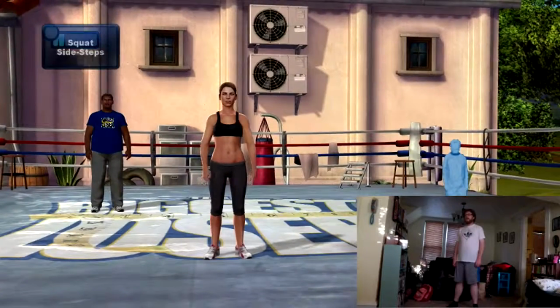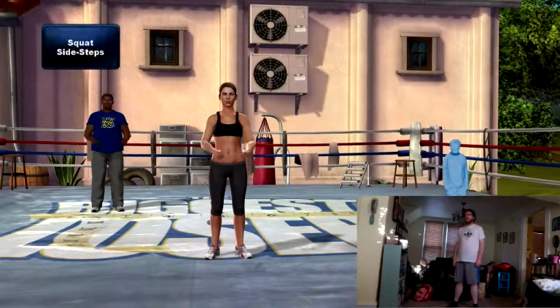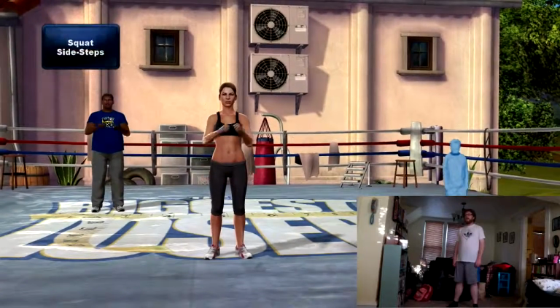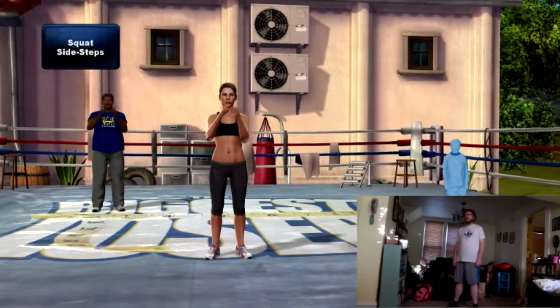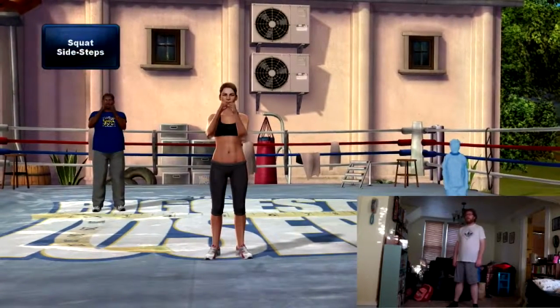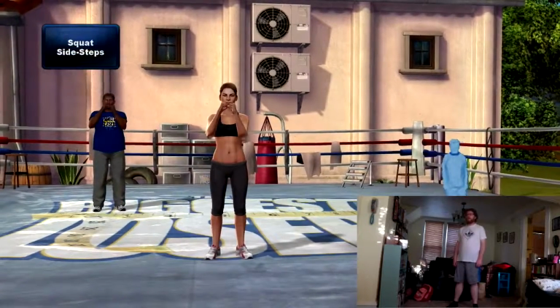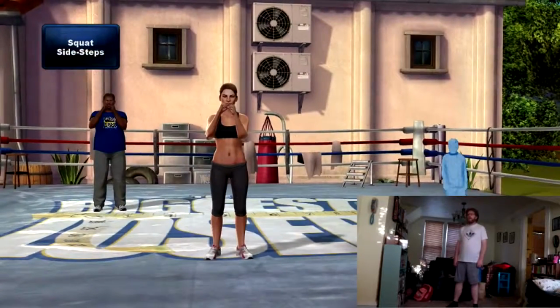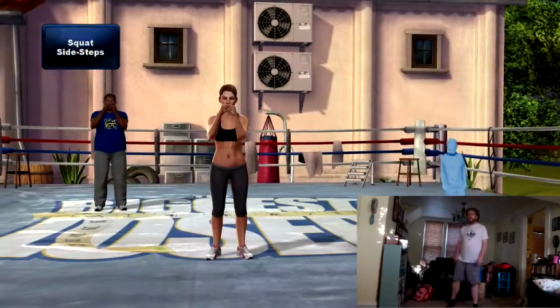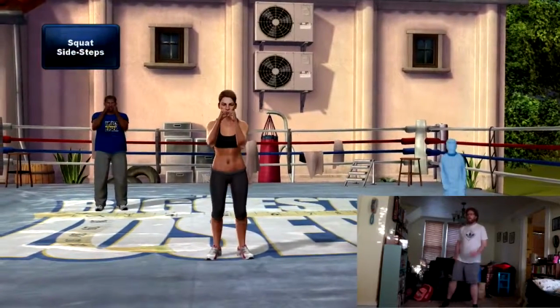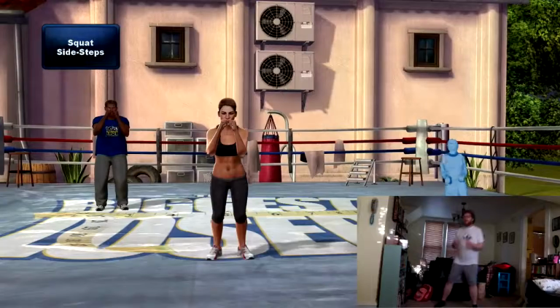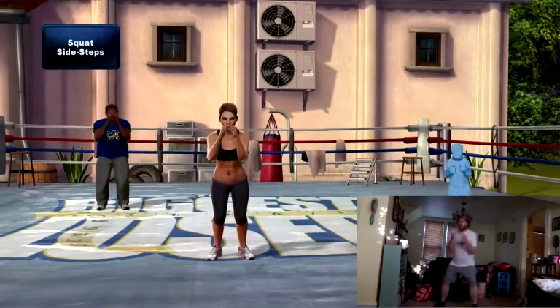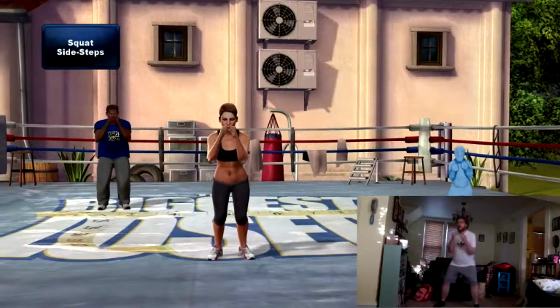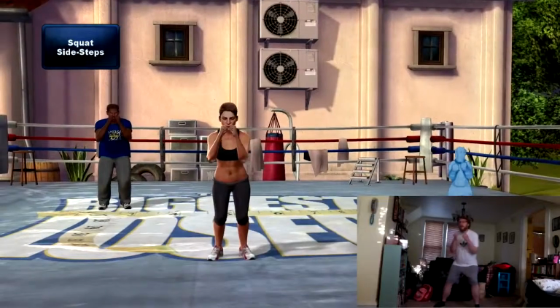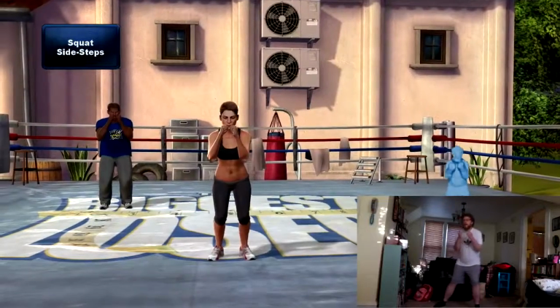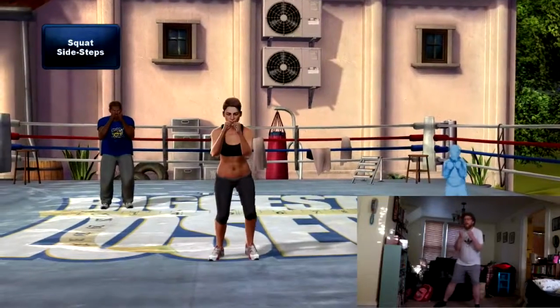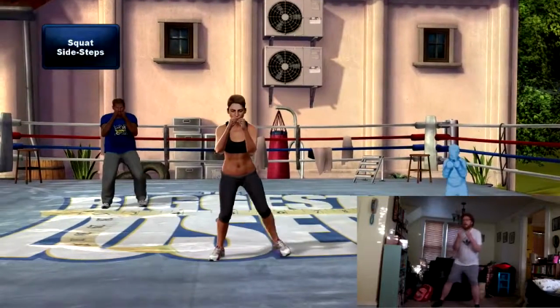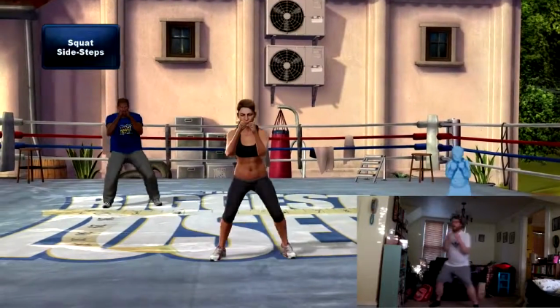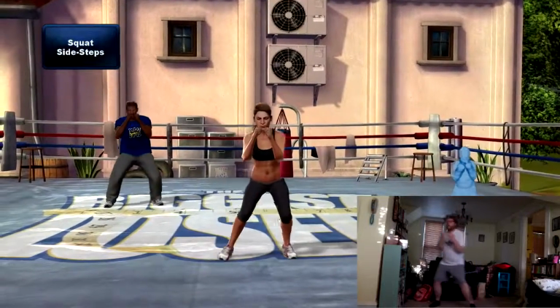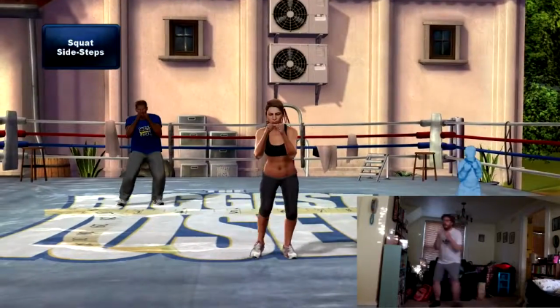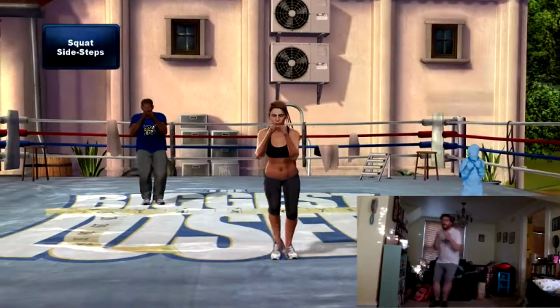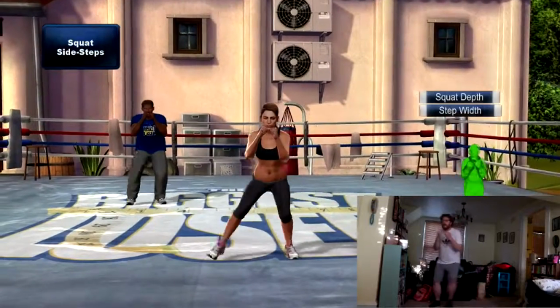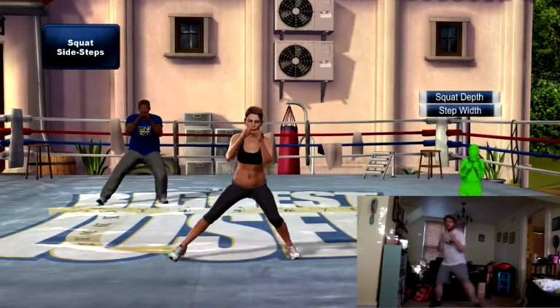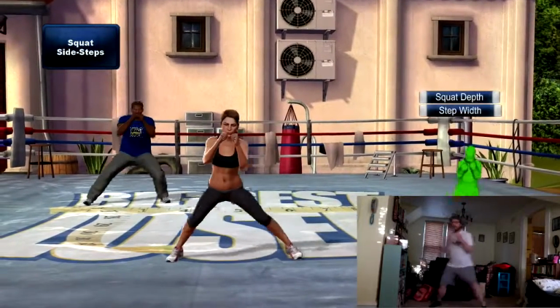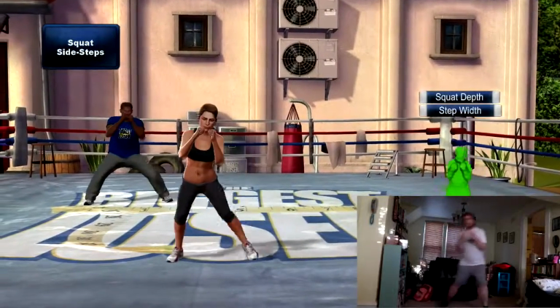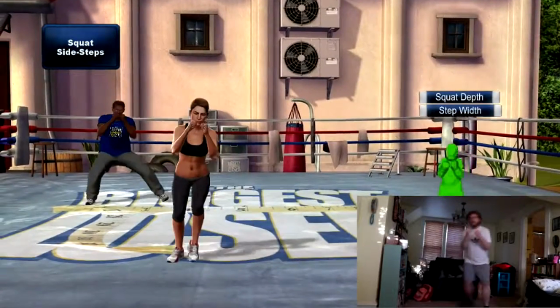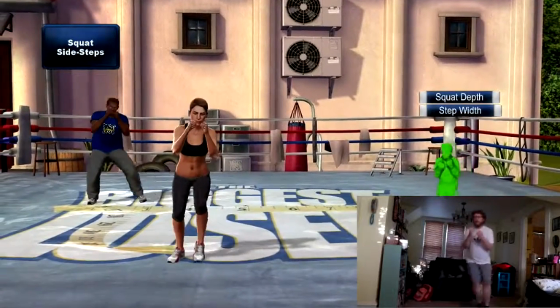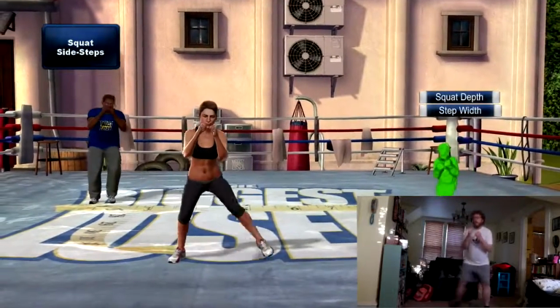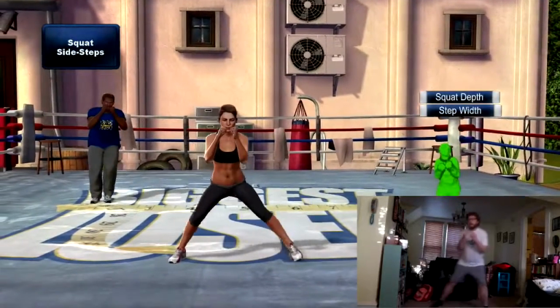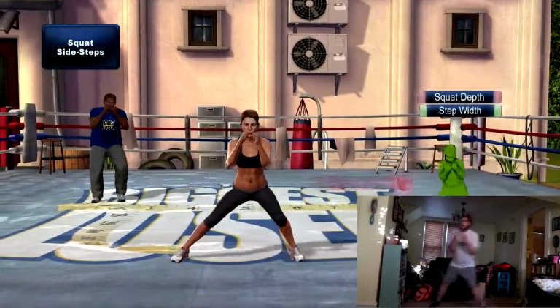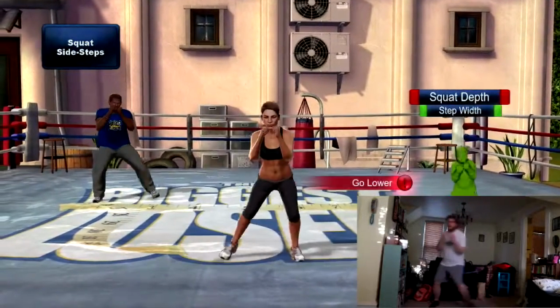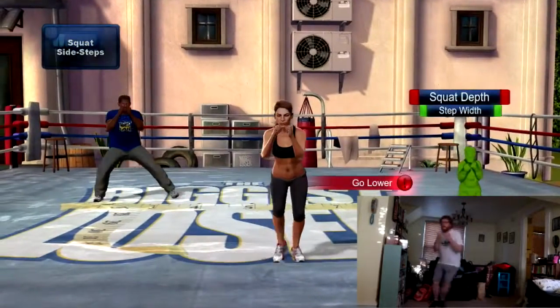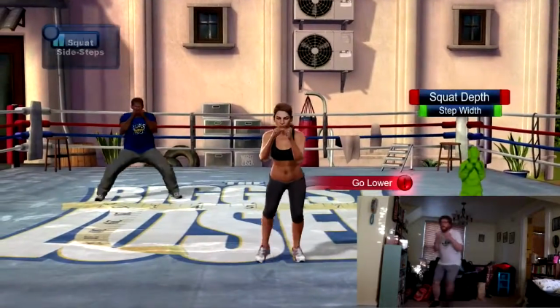Drop your plane down a little bit lower. Try to keep your weight back on your heels.